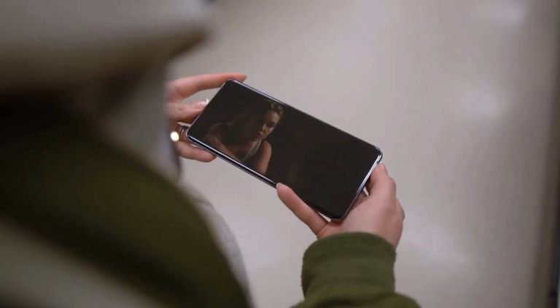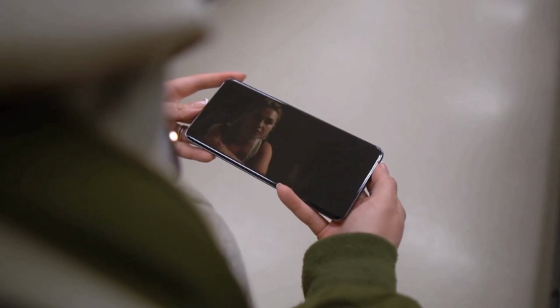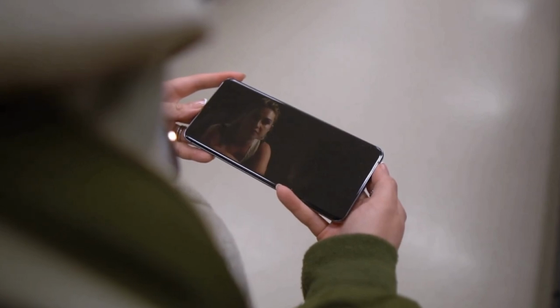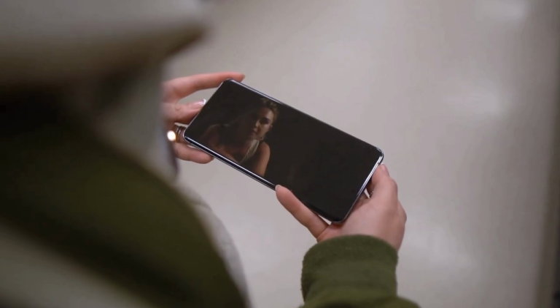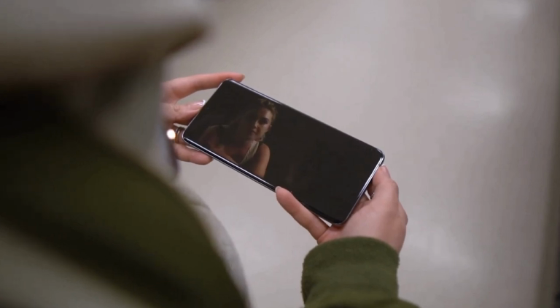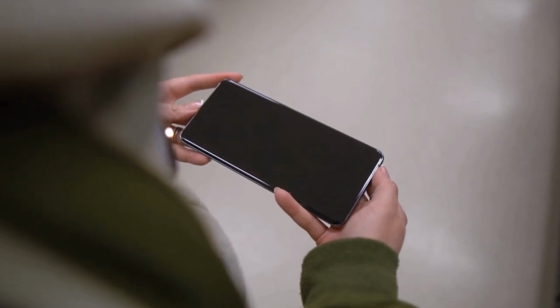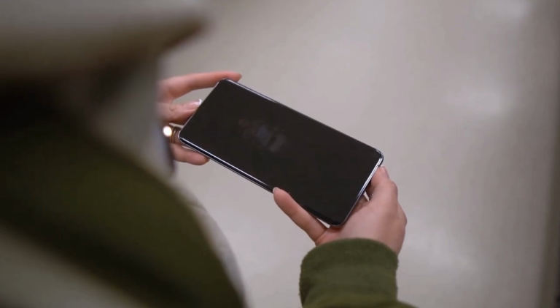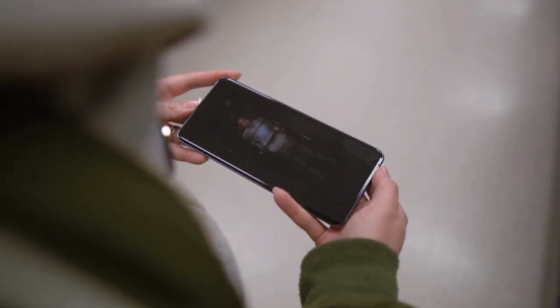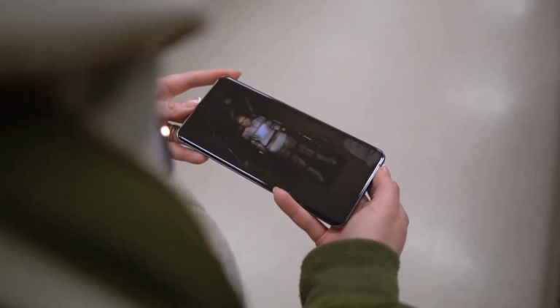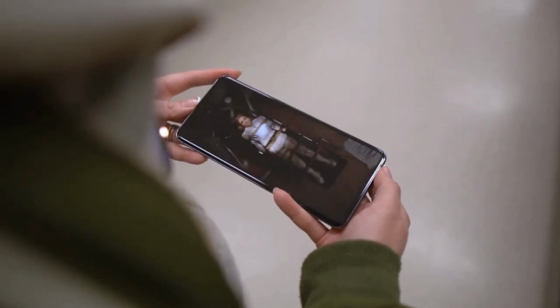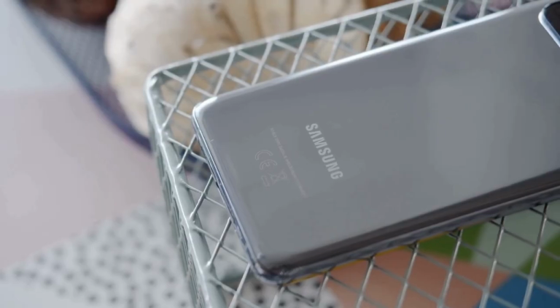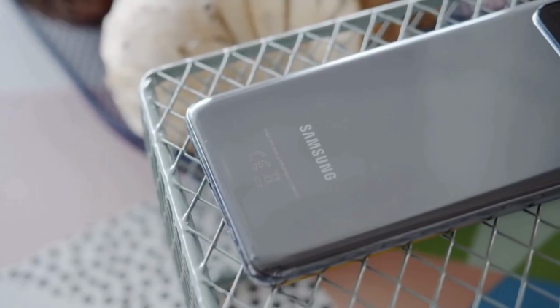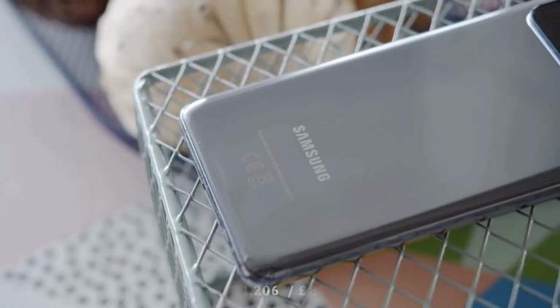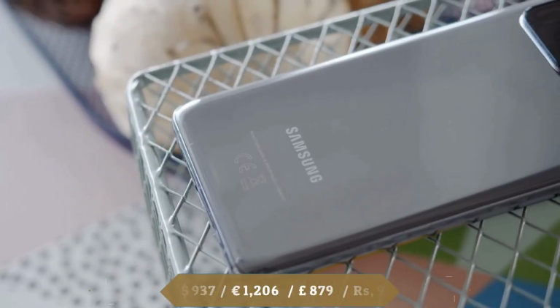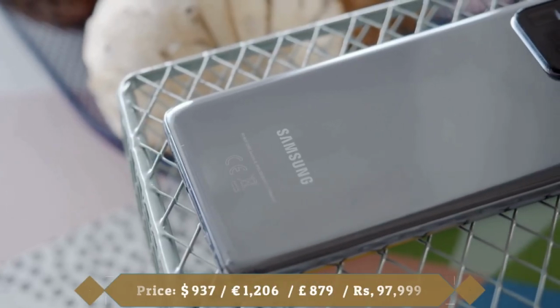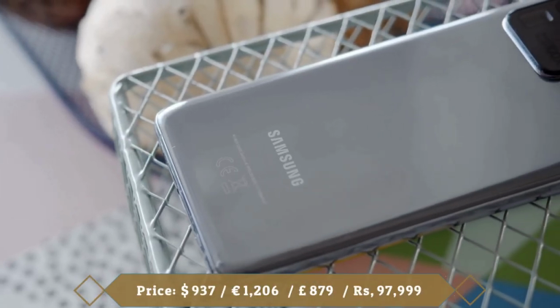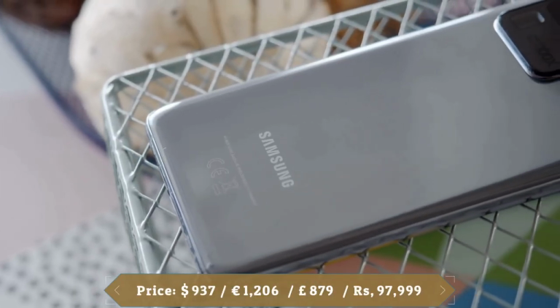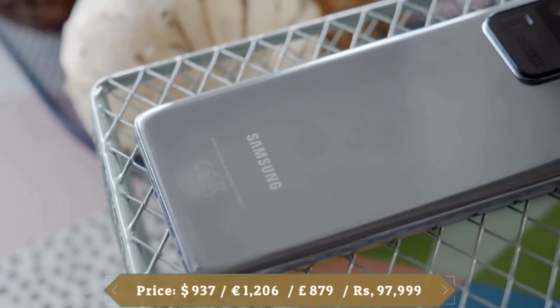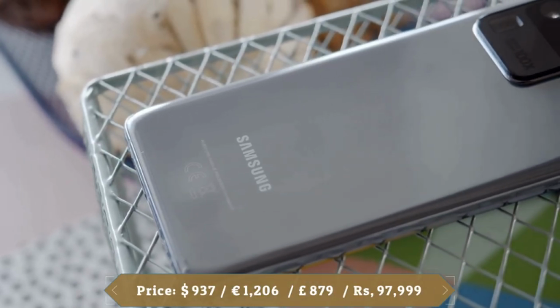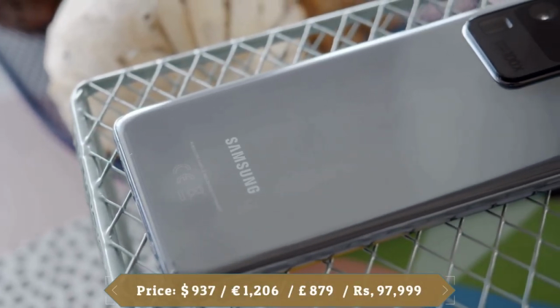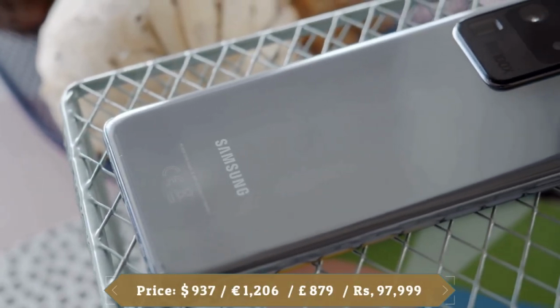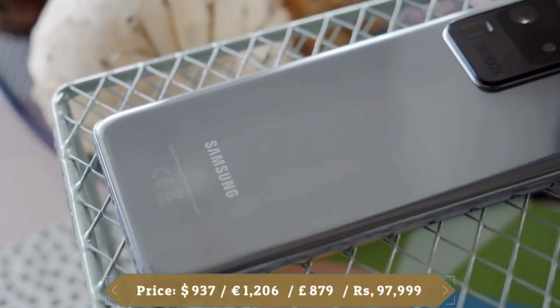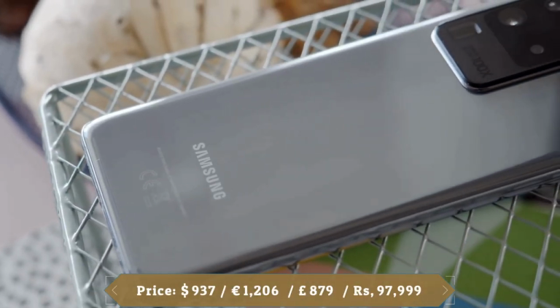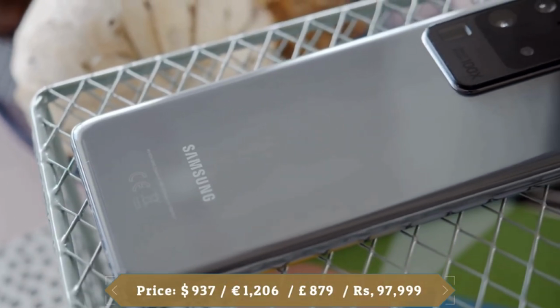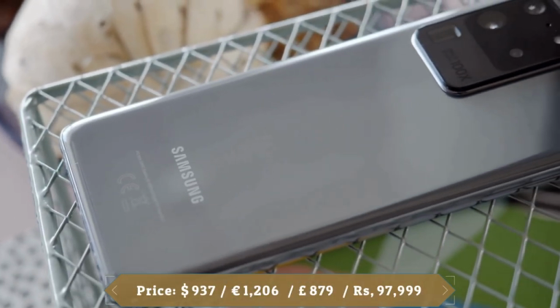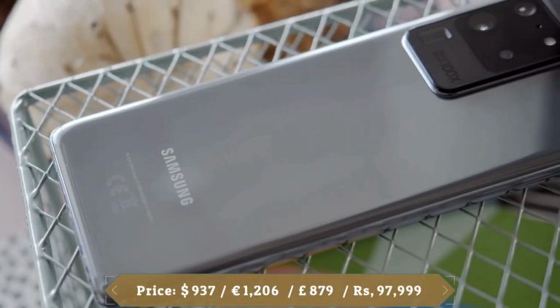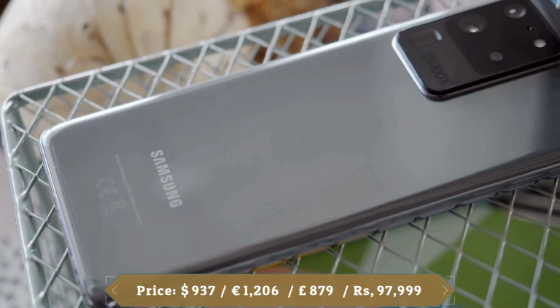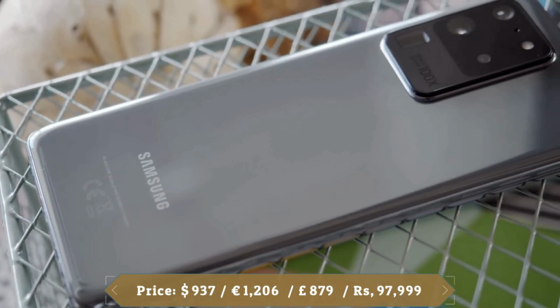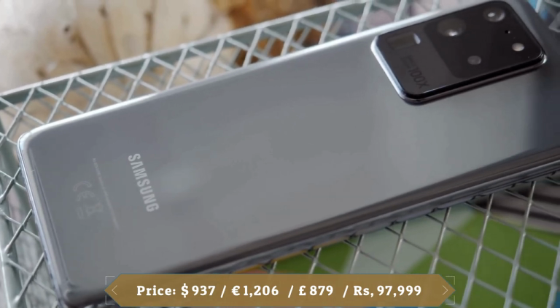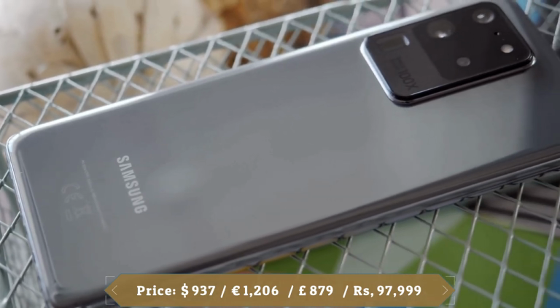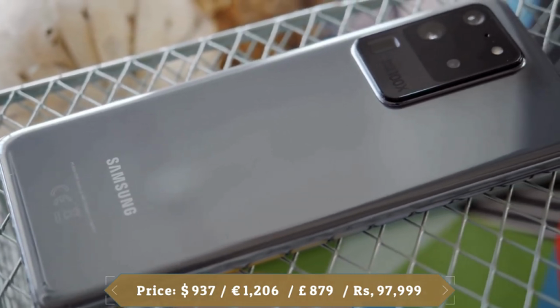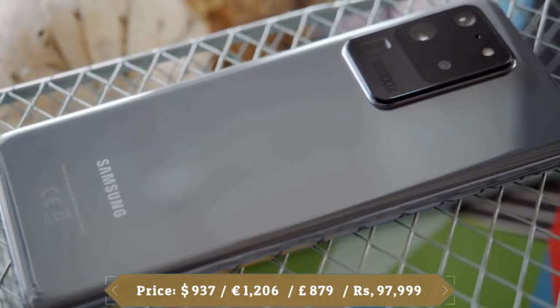The Samsung Galaxy S20 has a lot of potential. Samsung promised something amazing would happen in 2020 and here it is.